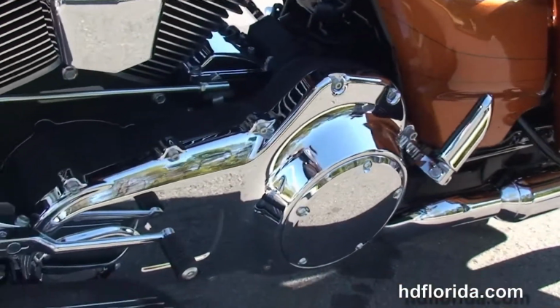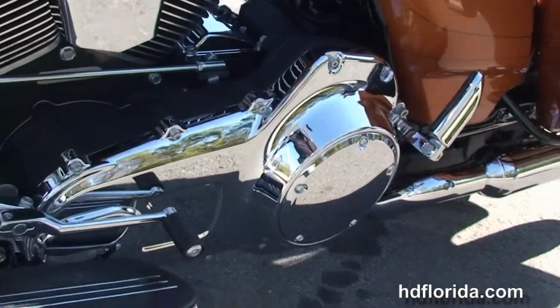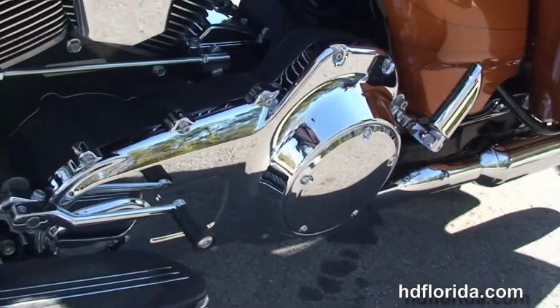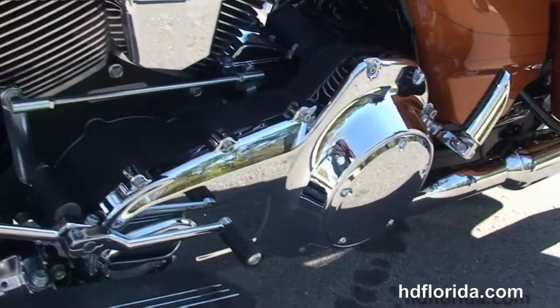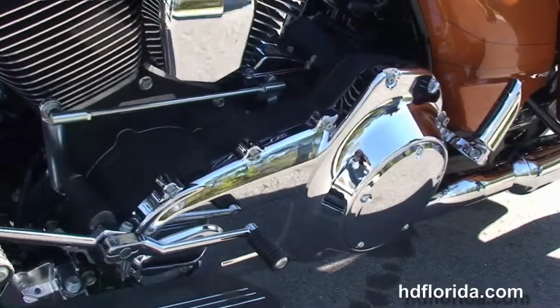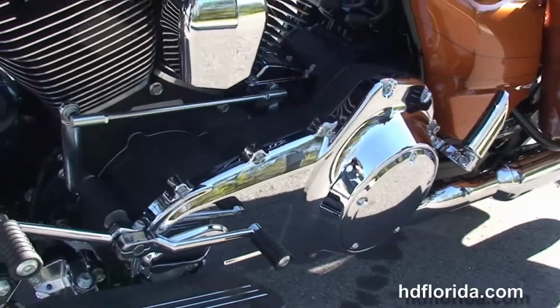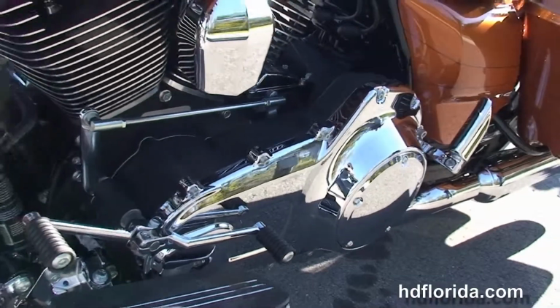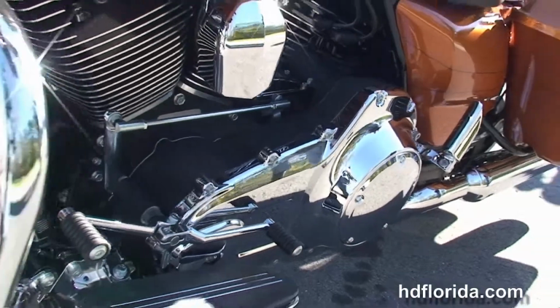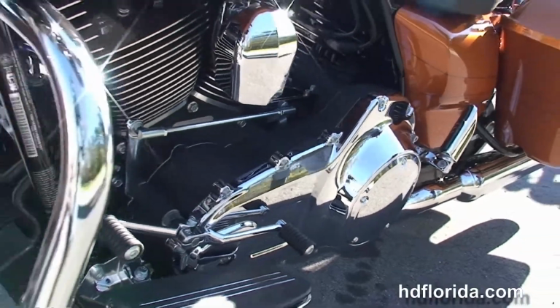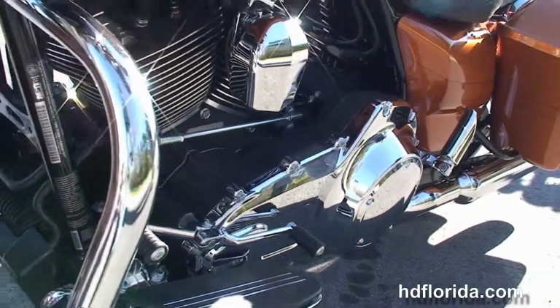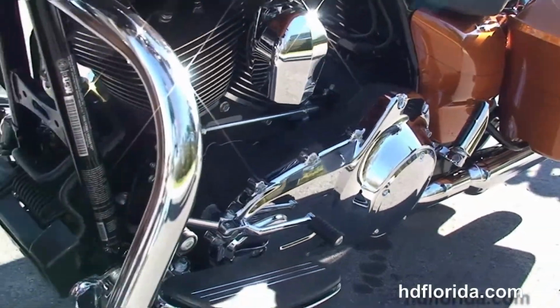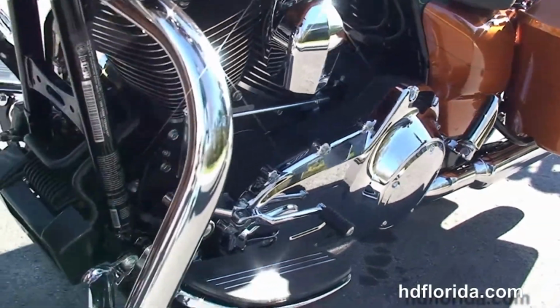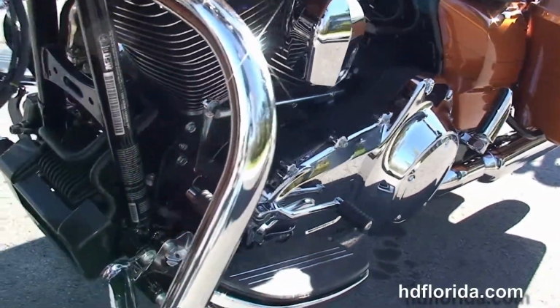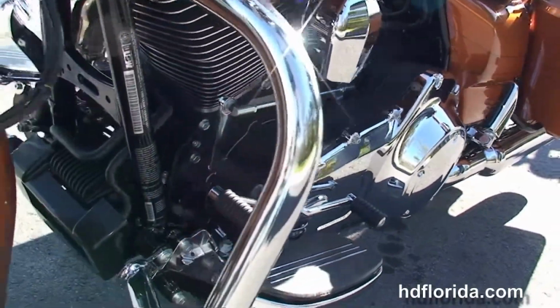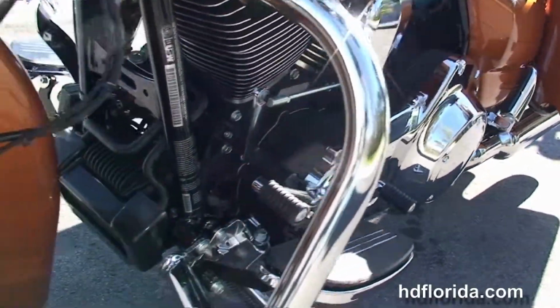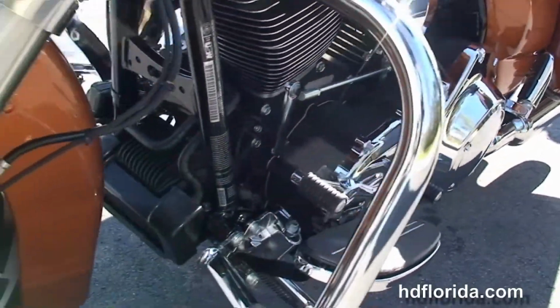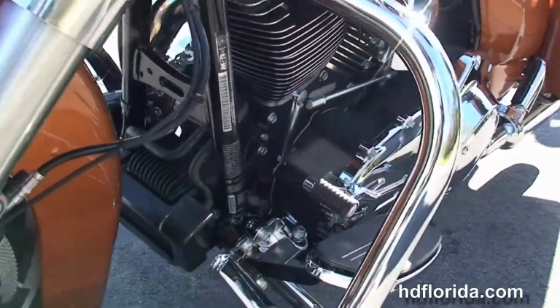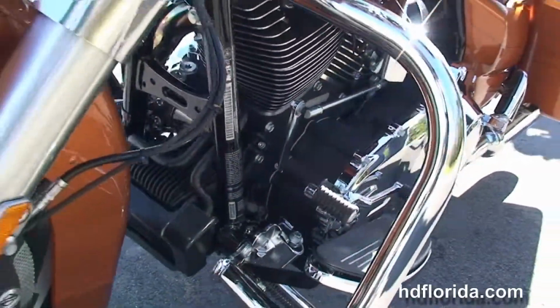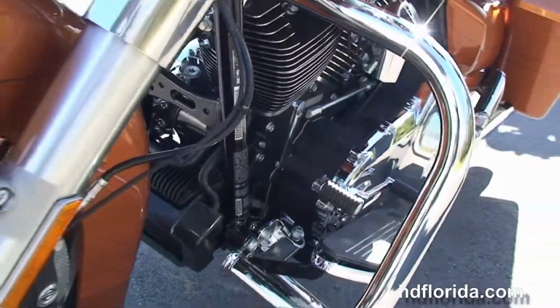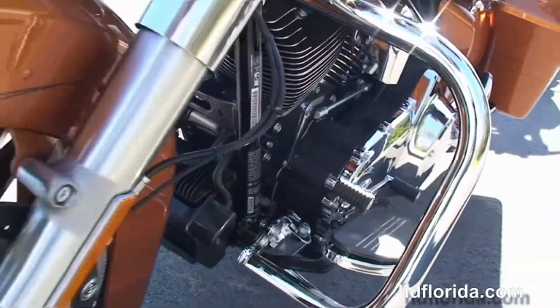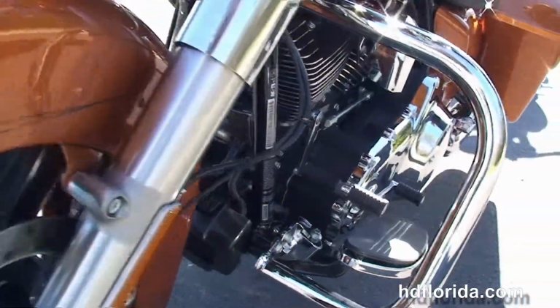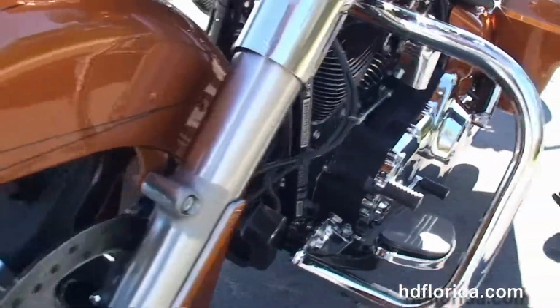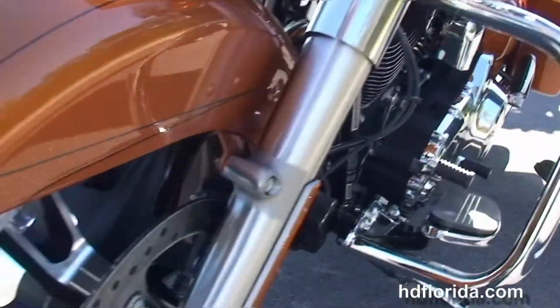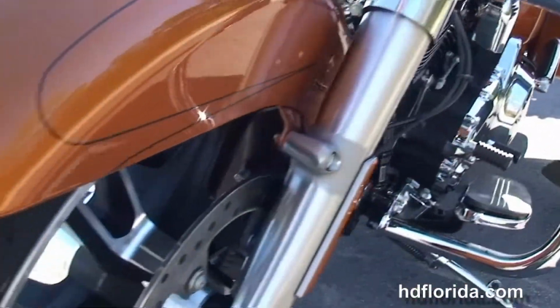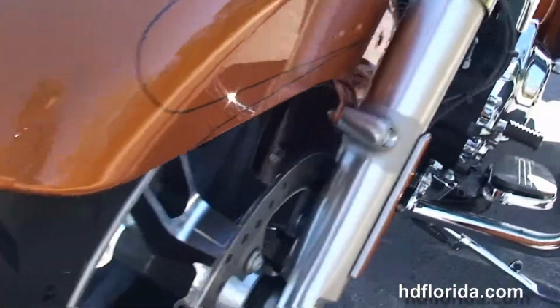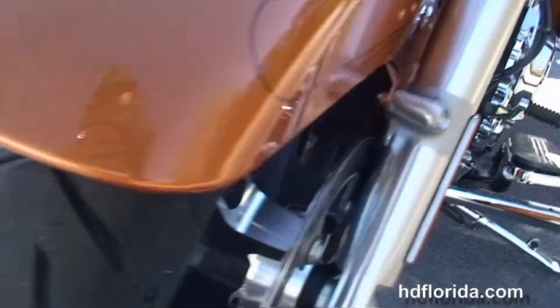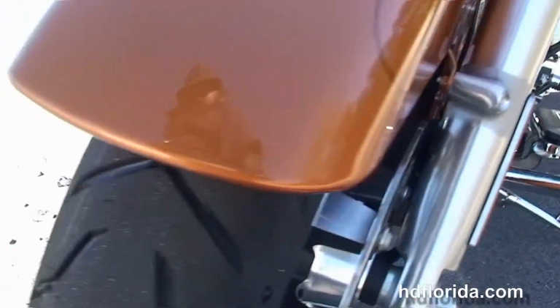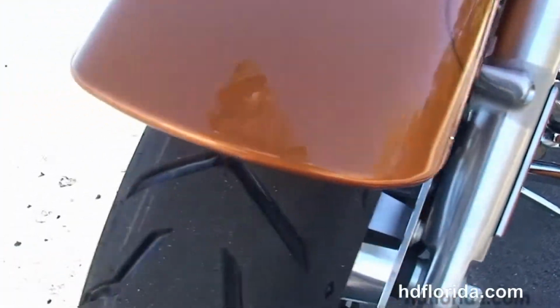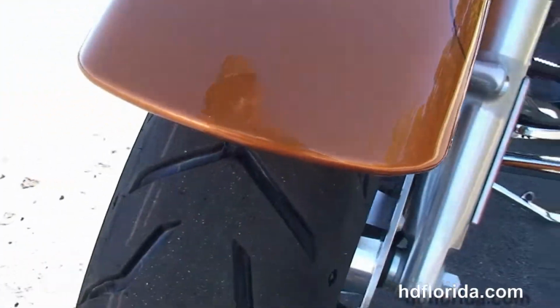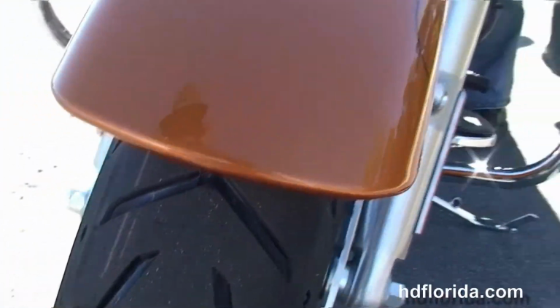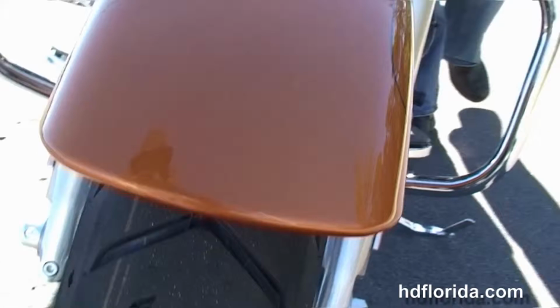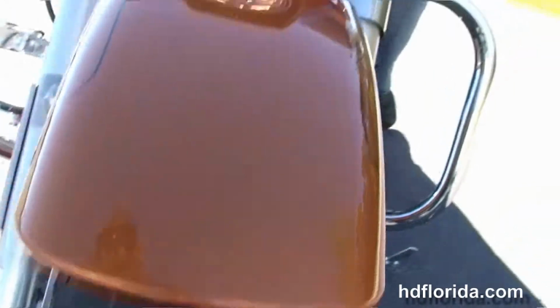It has factory hydraulic clutch, ABS security, and cruise control. Let's give it a quick listen.